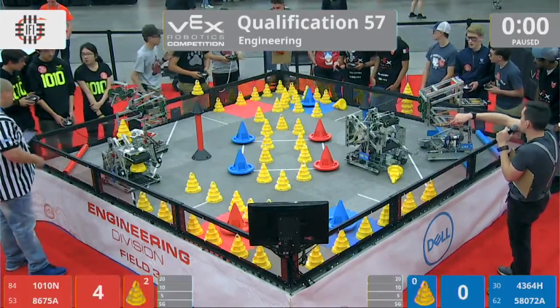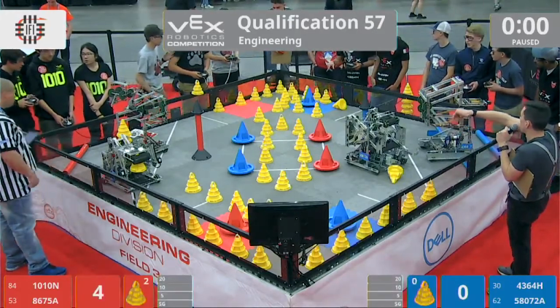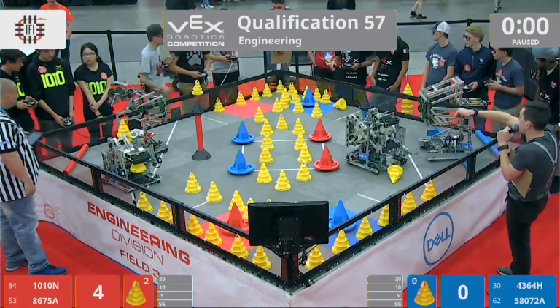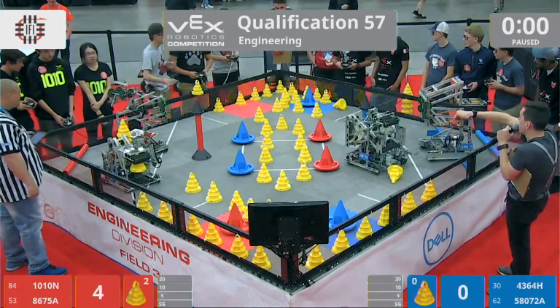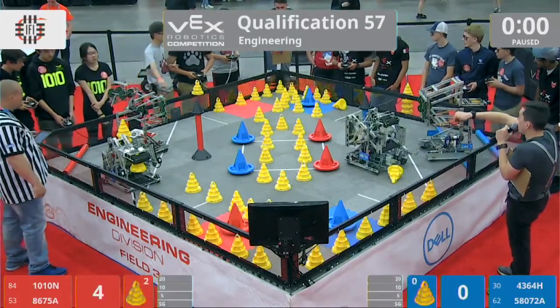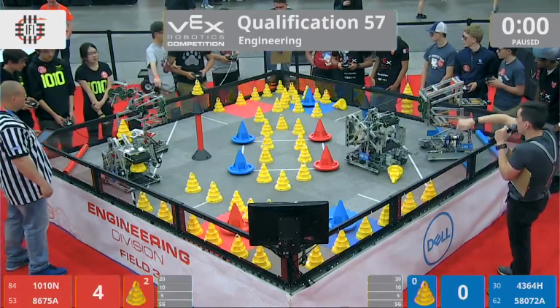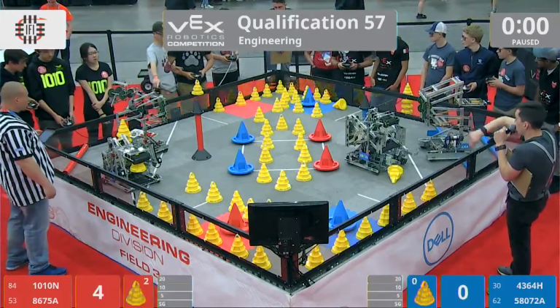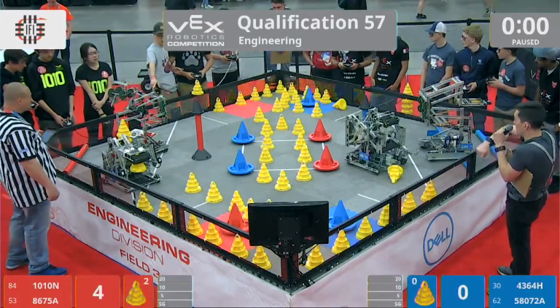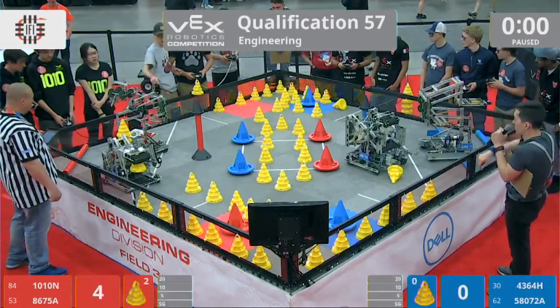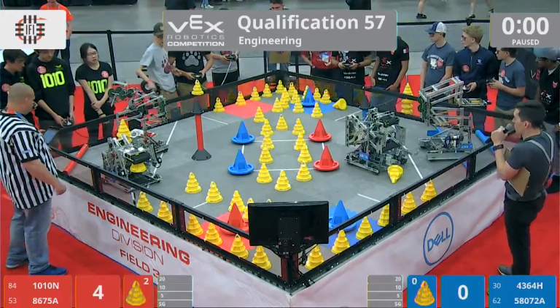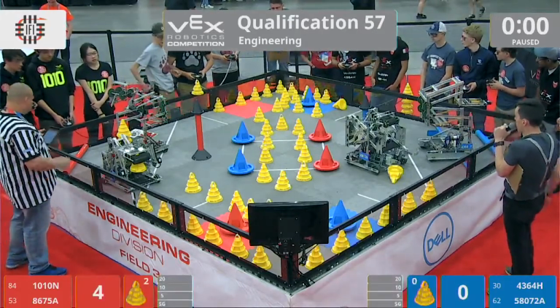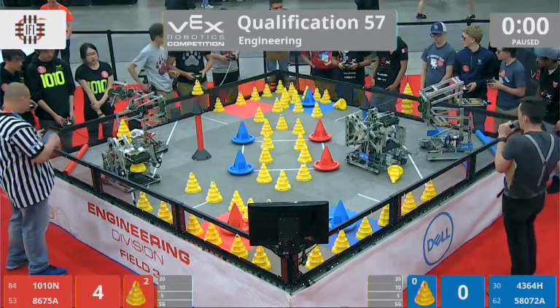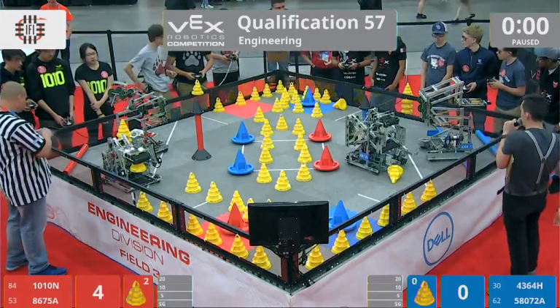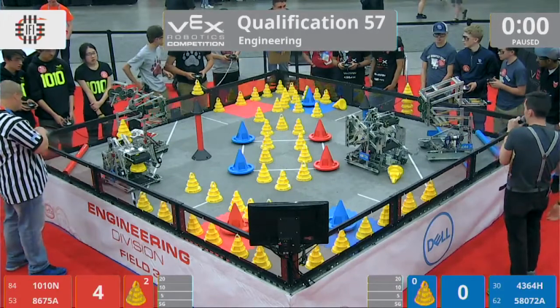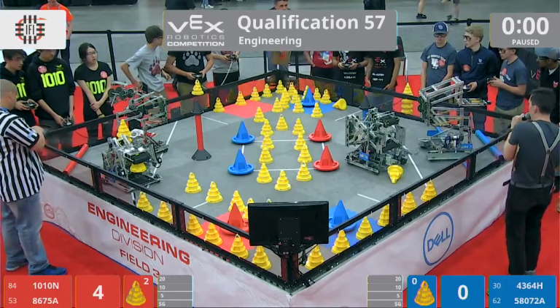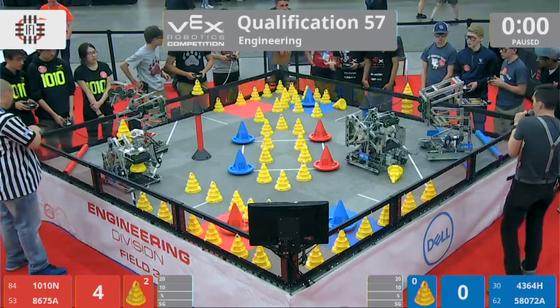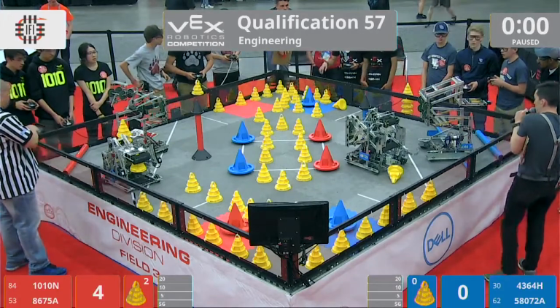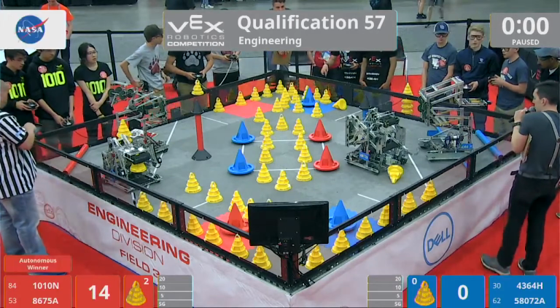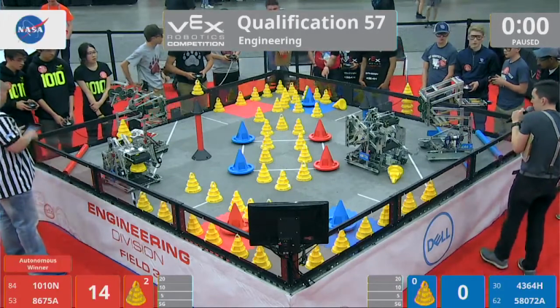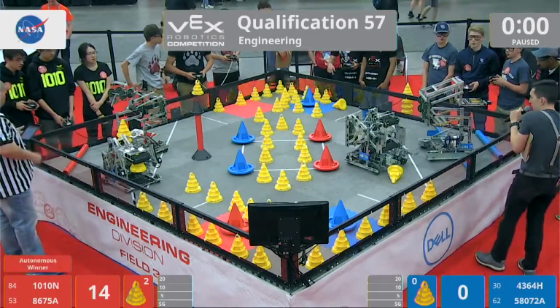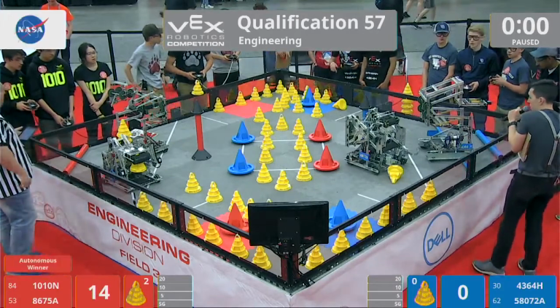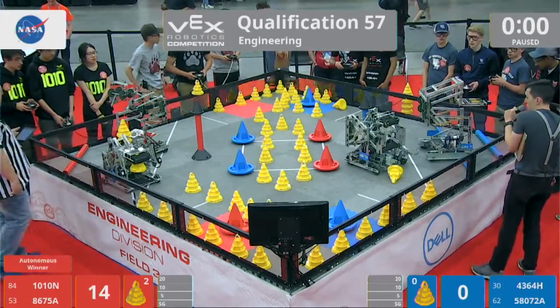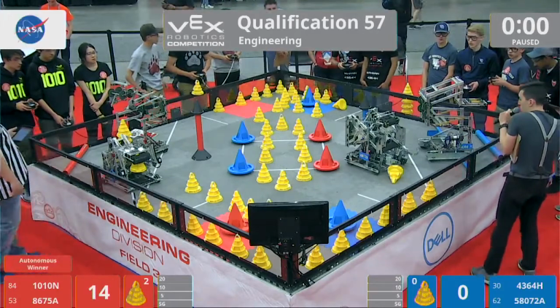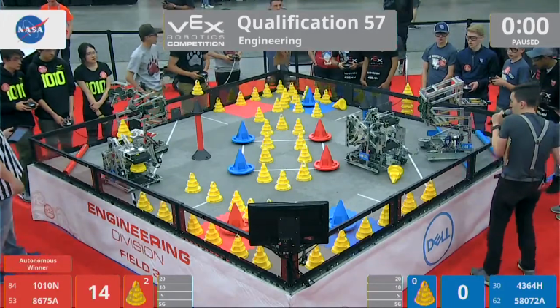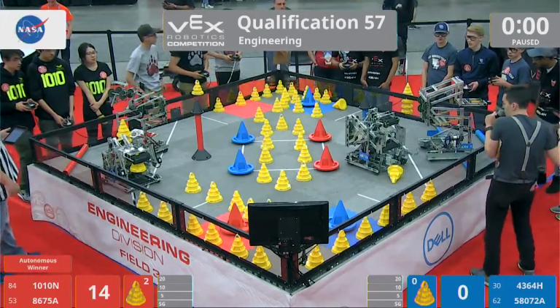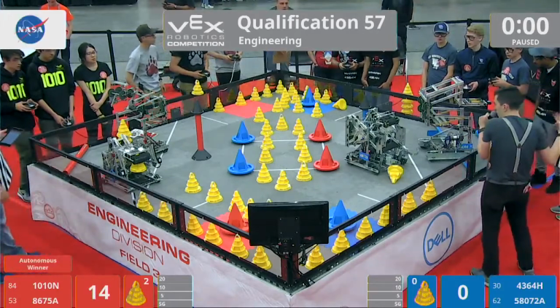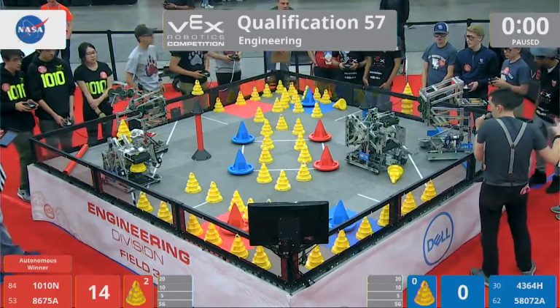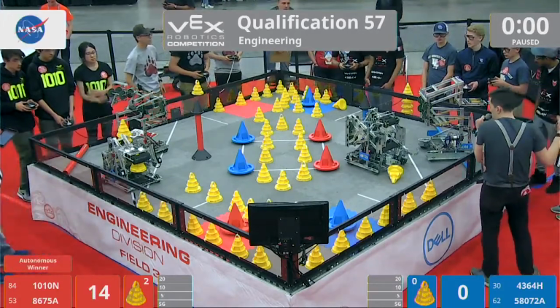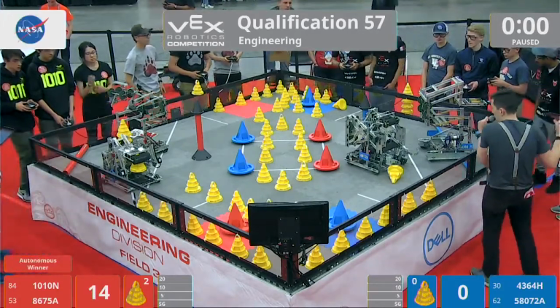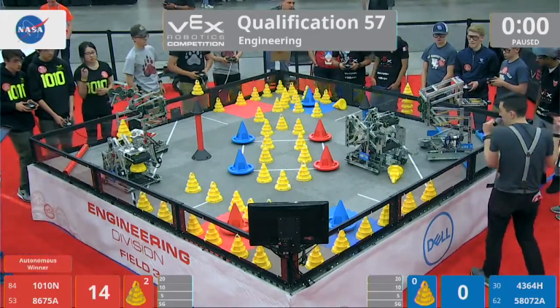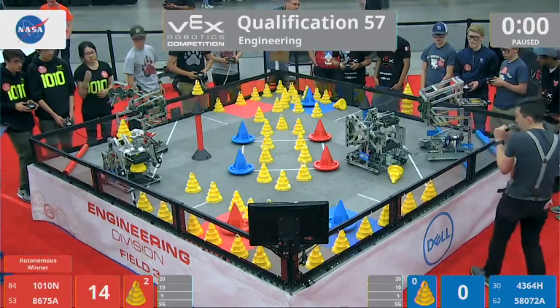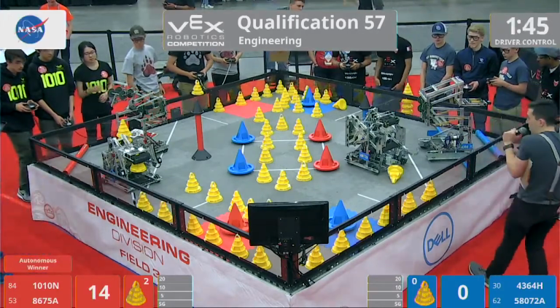Red. Yes, it is the red victory in autonomous. Let's get action underway. 3, 2, 1, go!